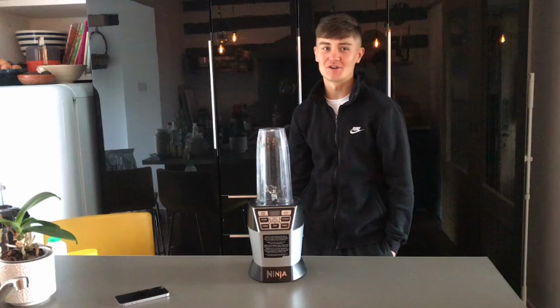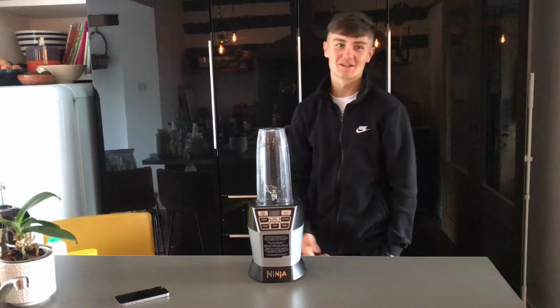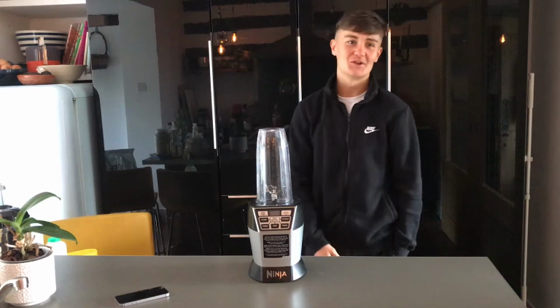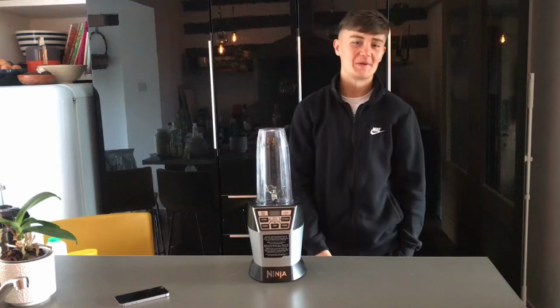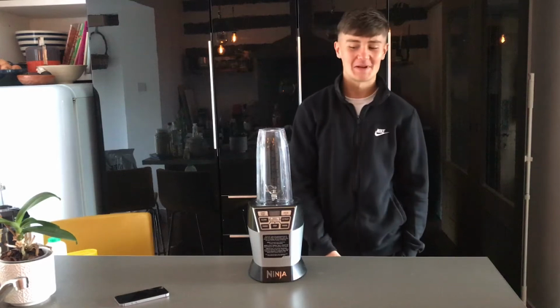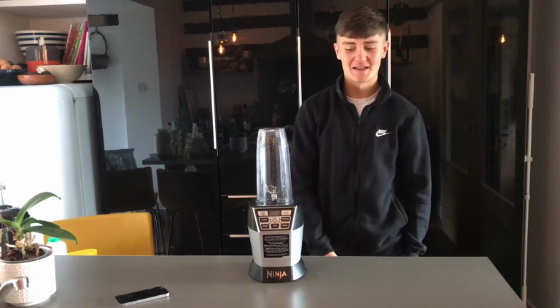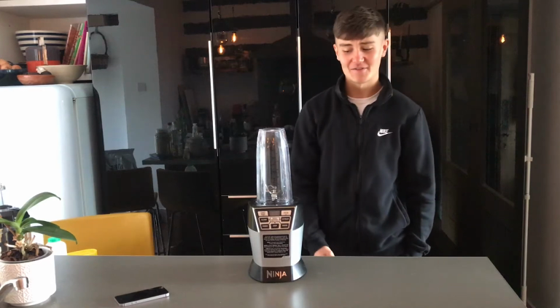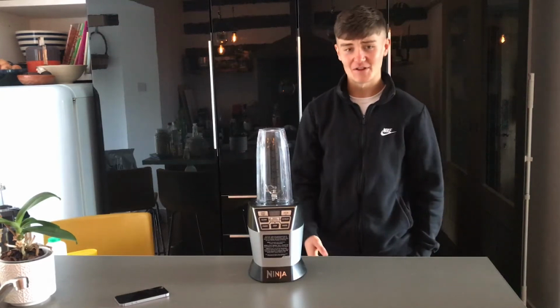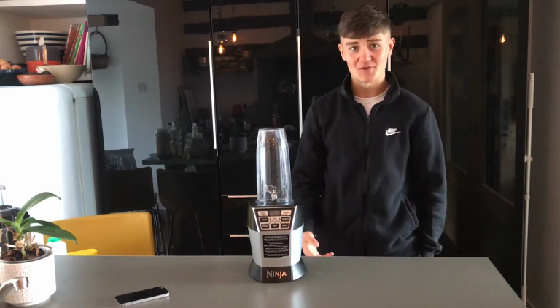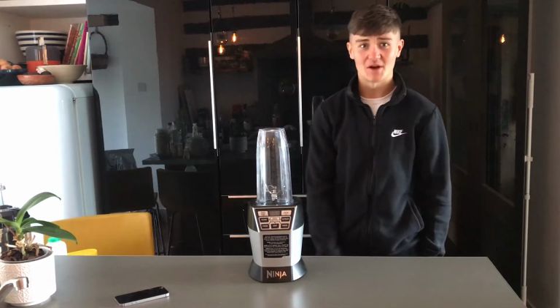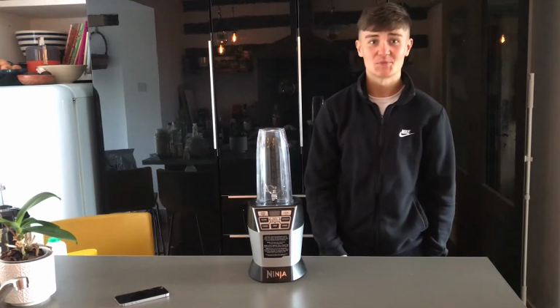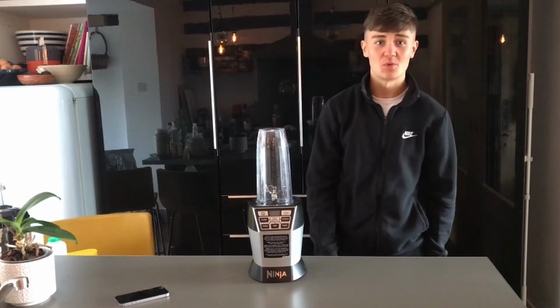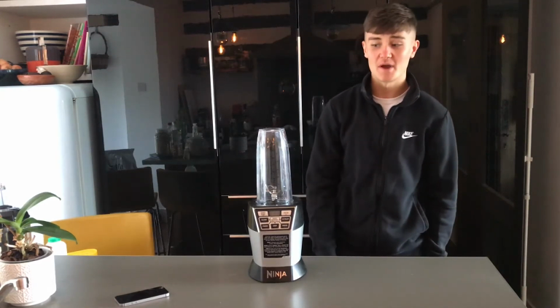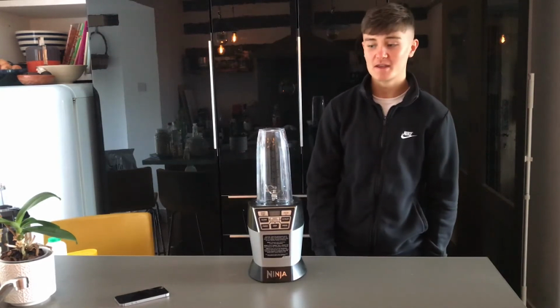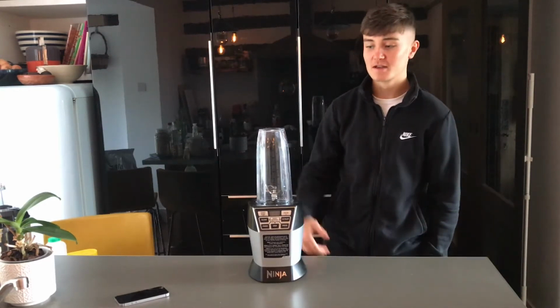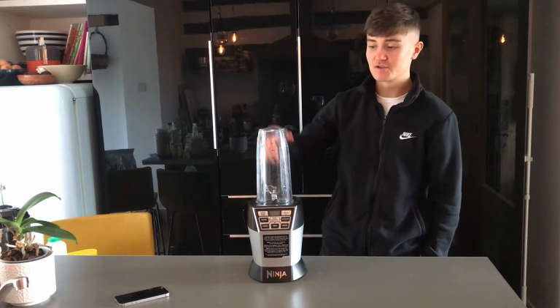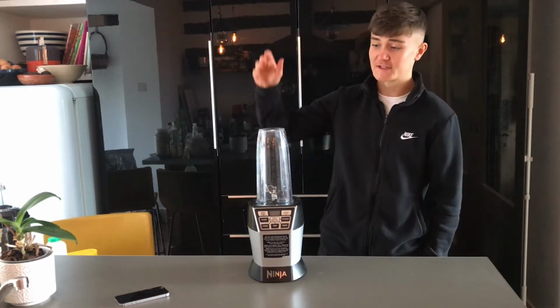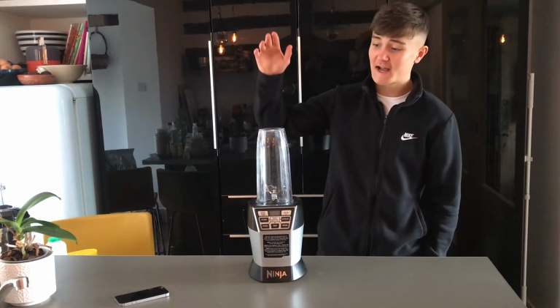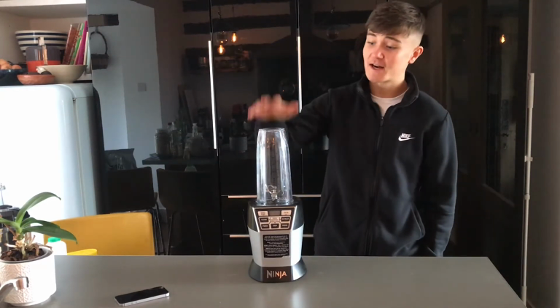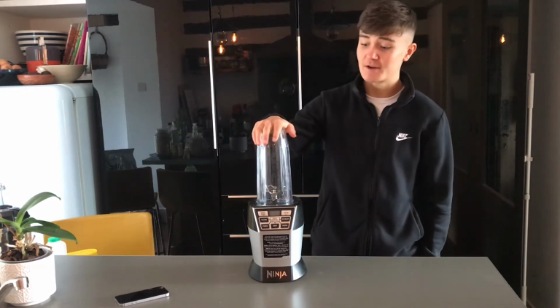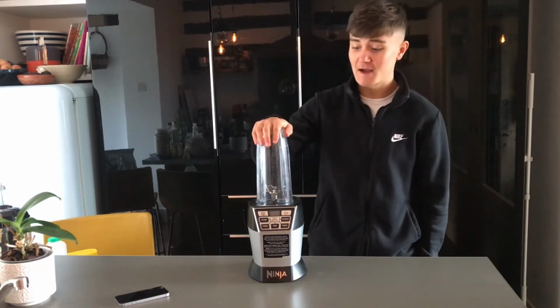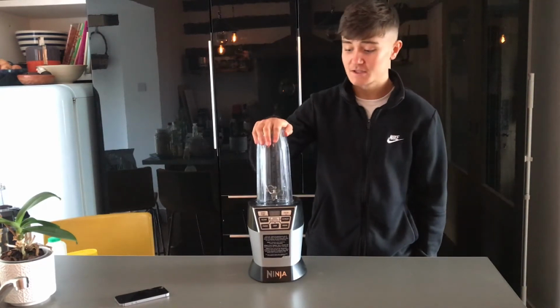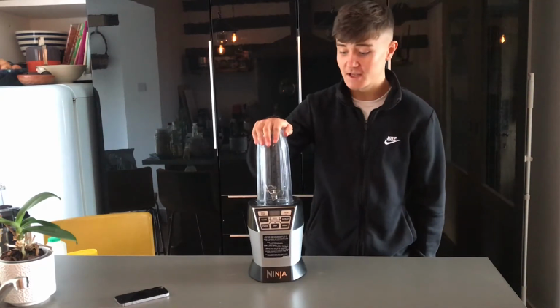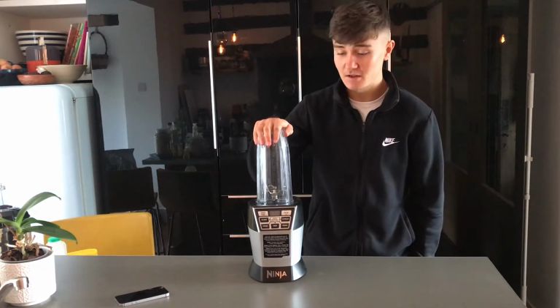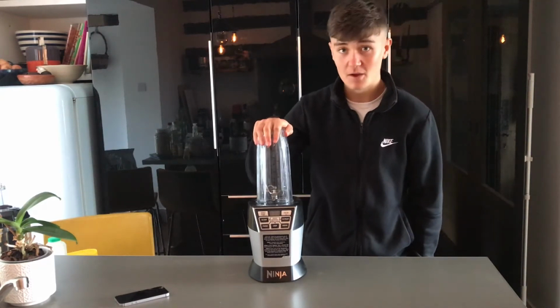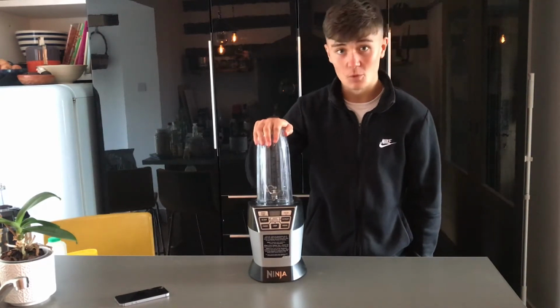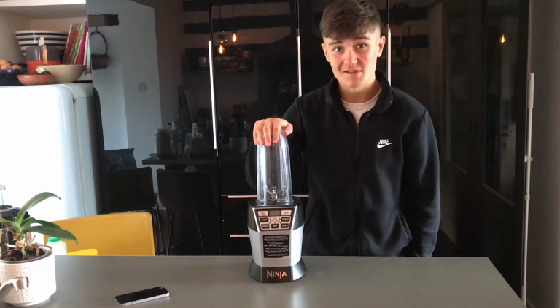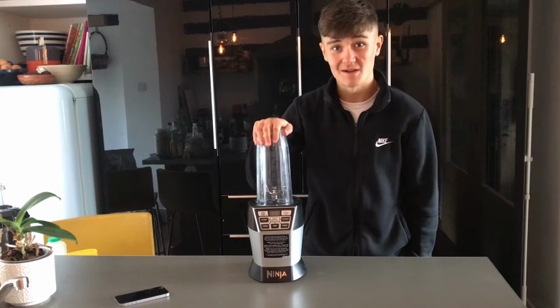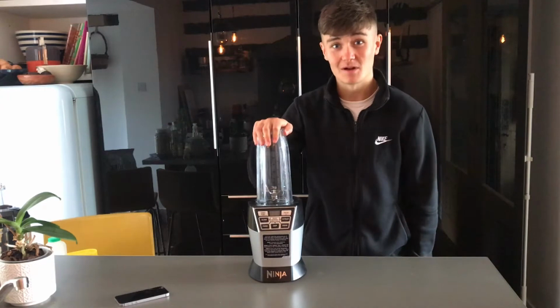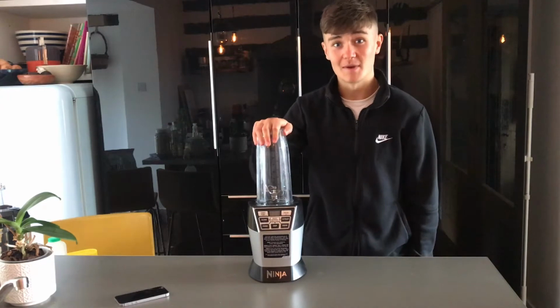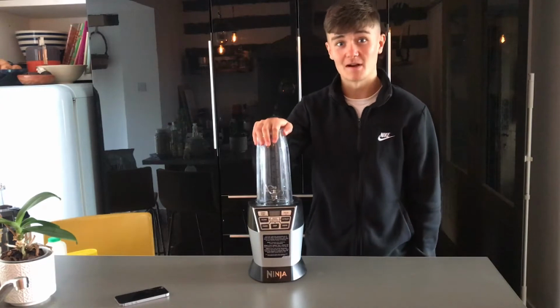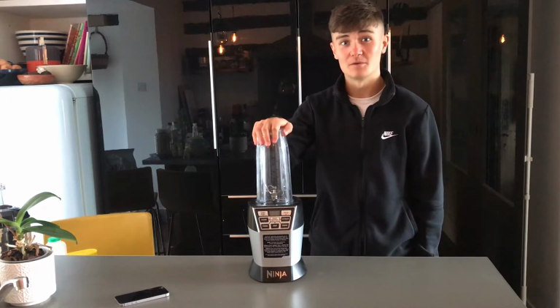I know there's a lot of people out there that find it very hard to put on weight, so here's a calorie-packed shake that almost anyone can make at home.